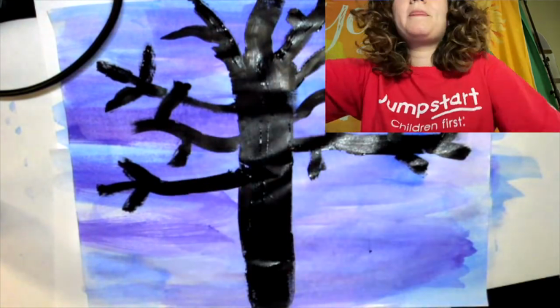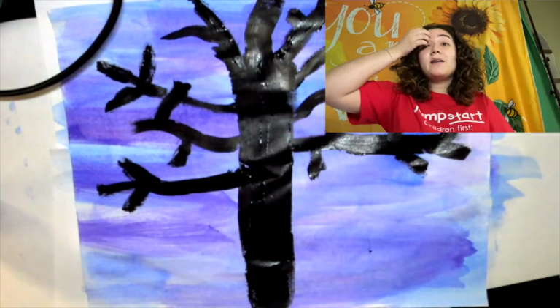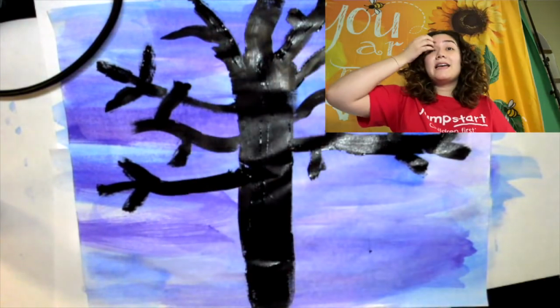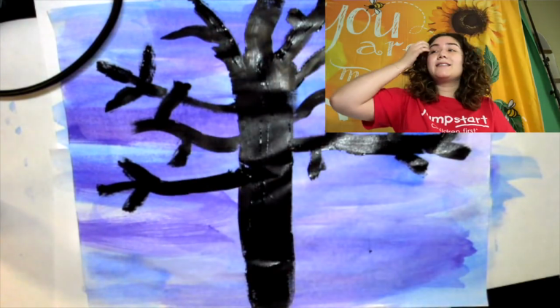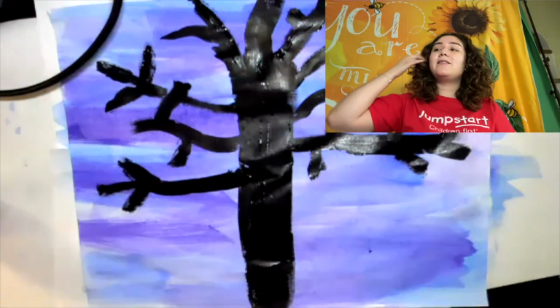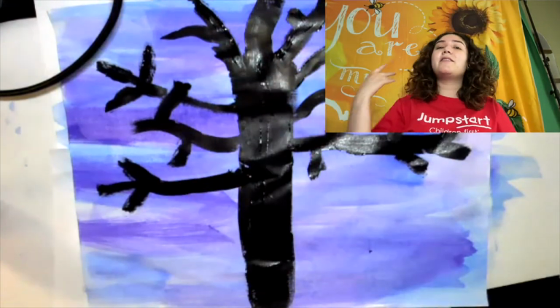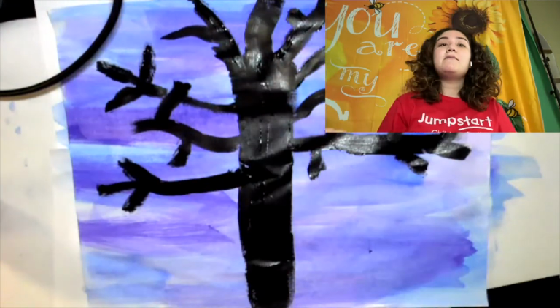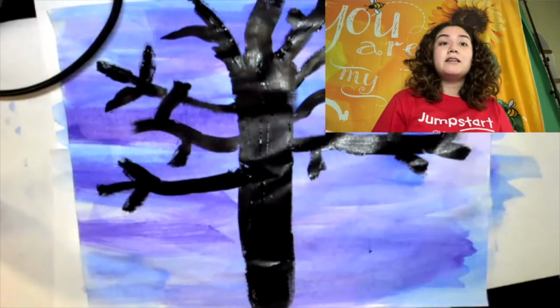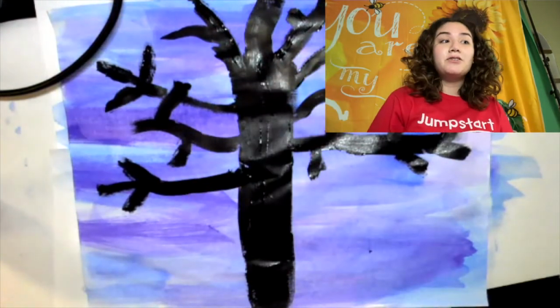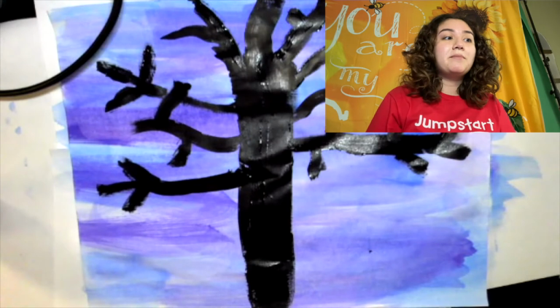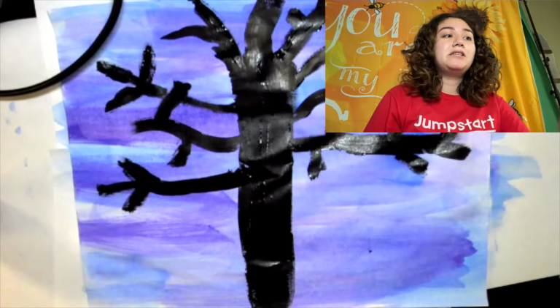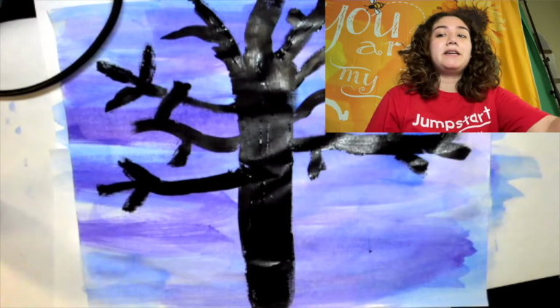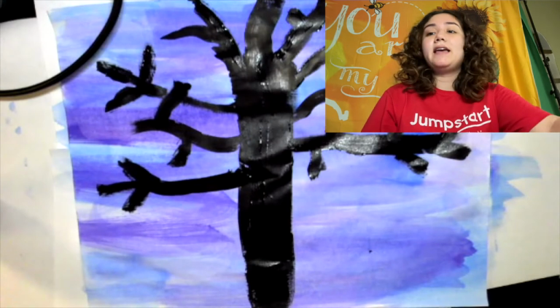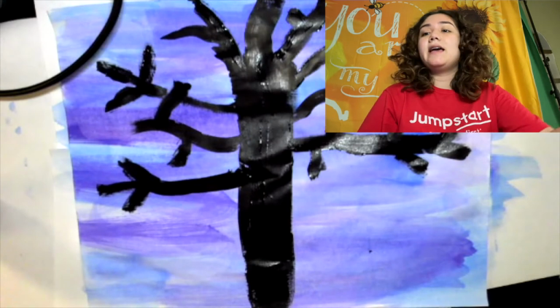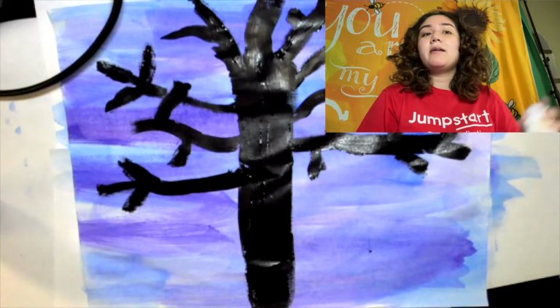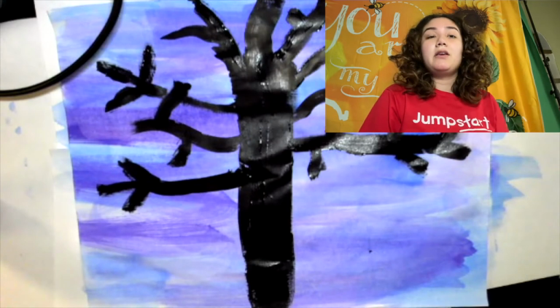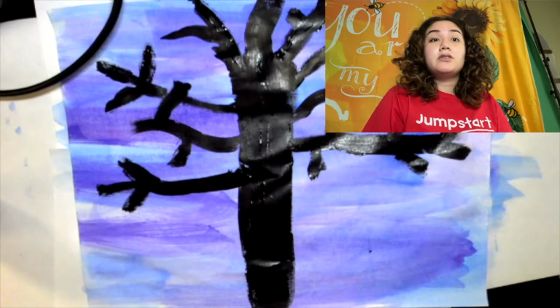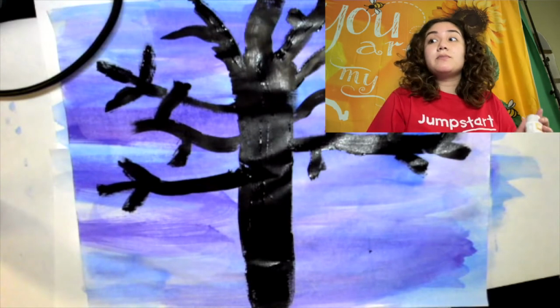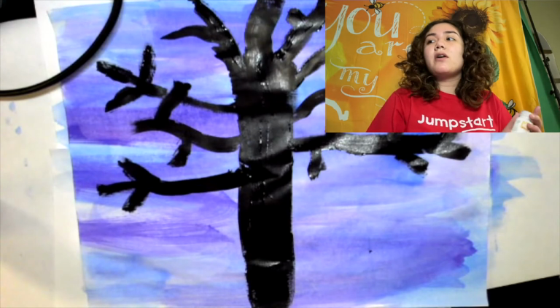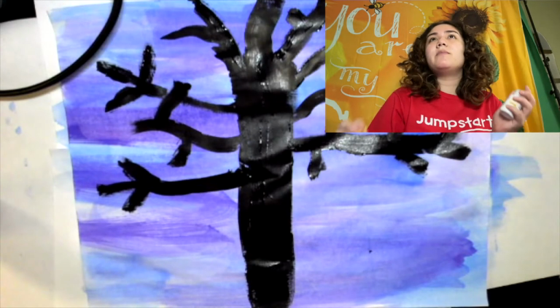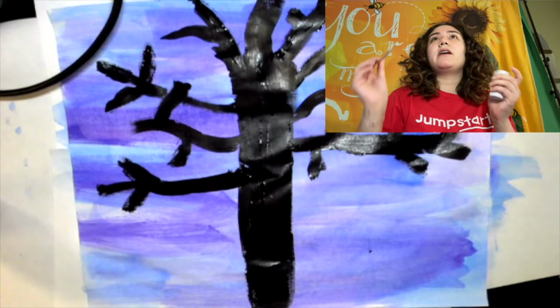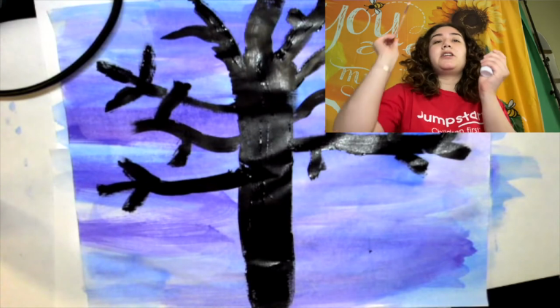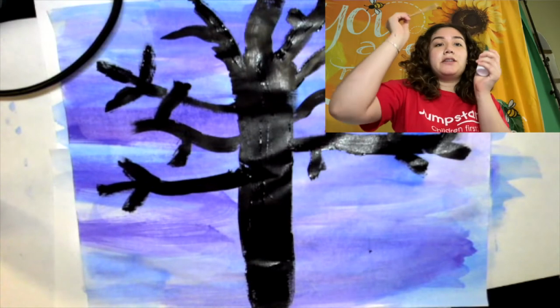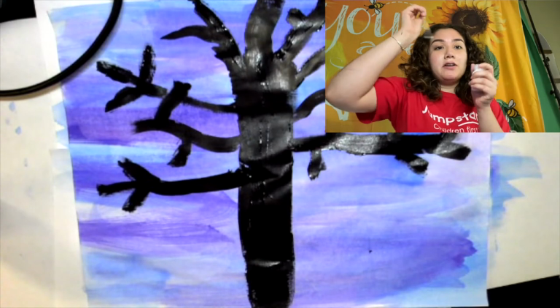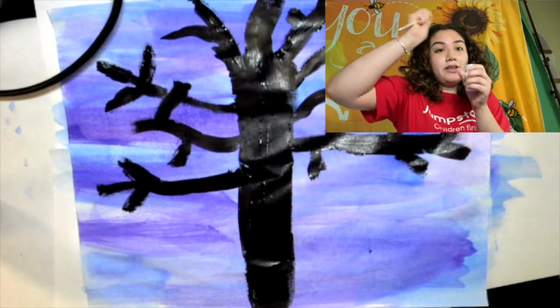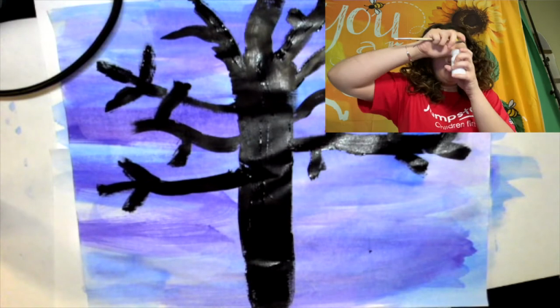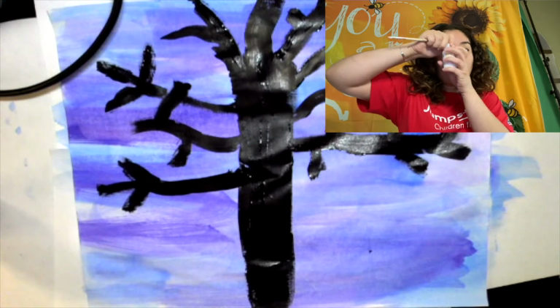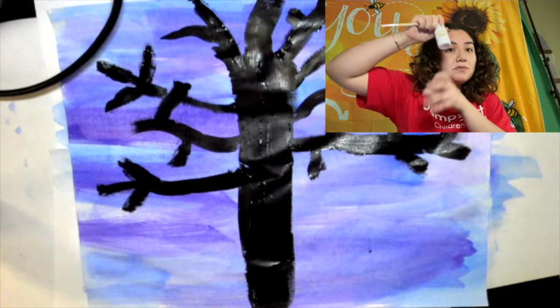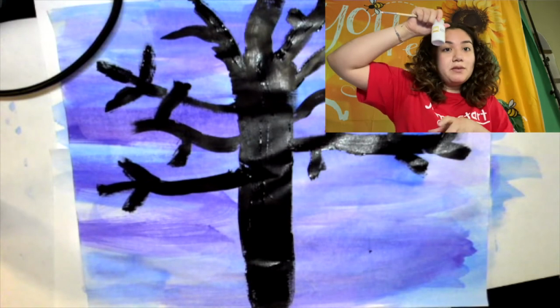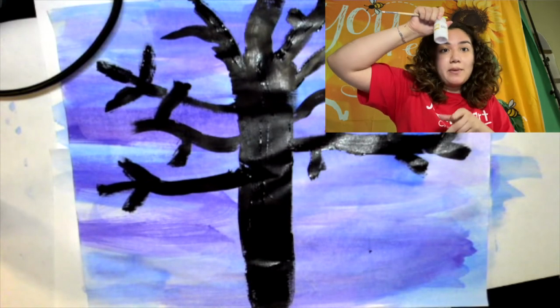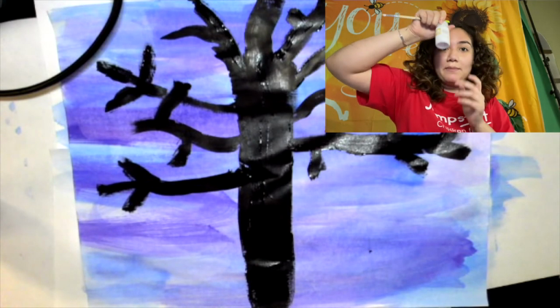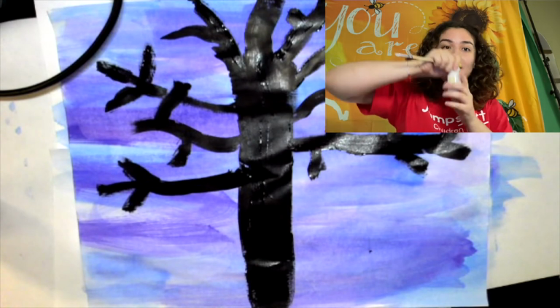Now that I'm done drawing my tree, I'm going to use a smaller brush and draw little stars with the white paint.